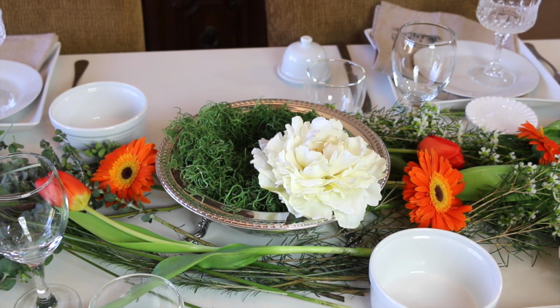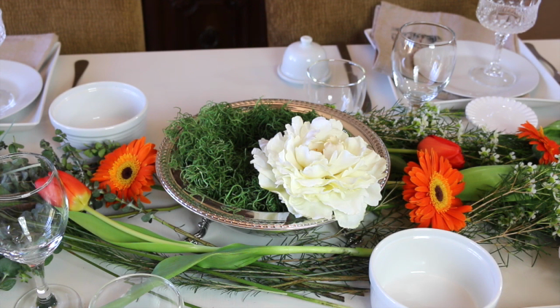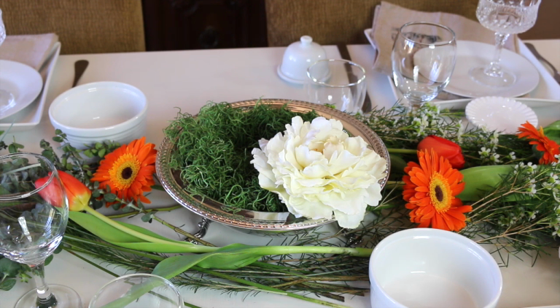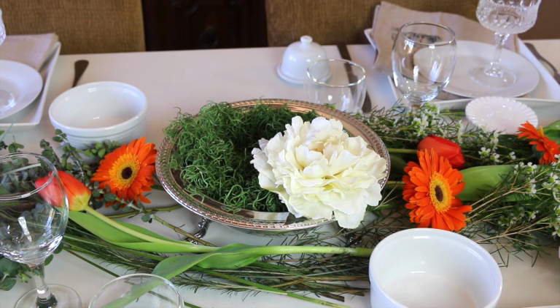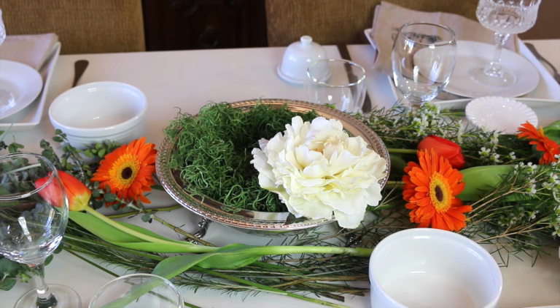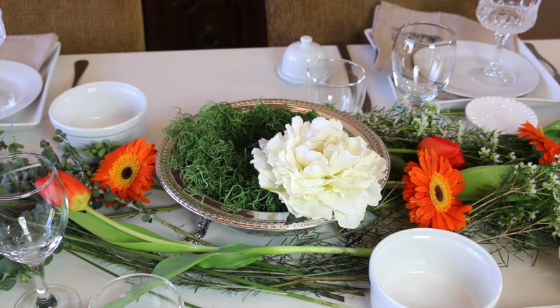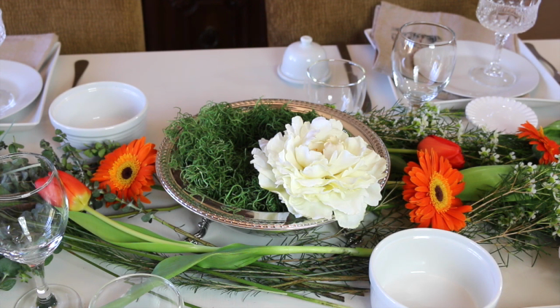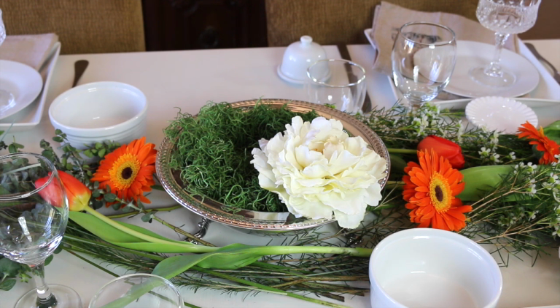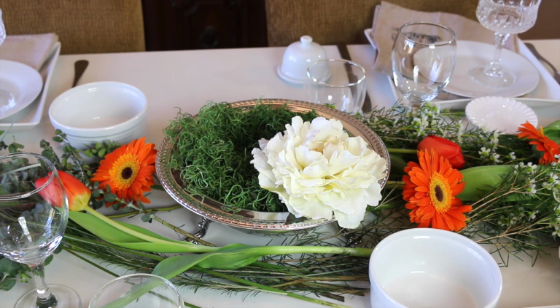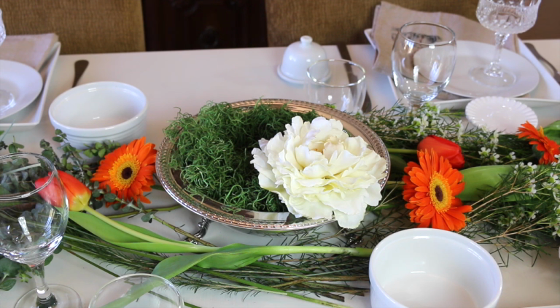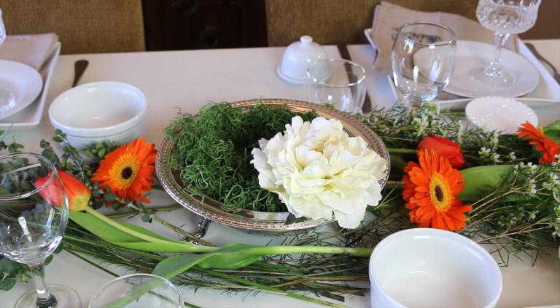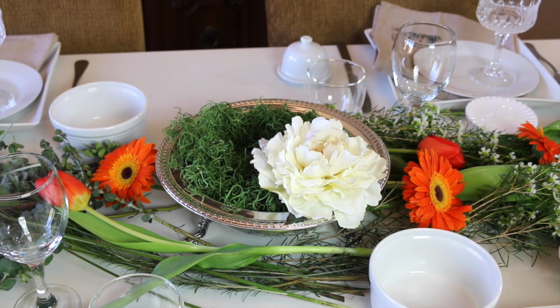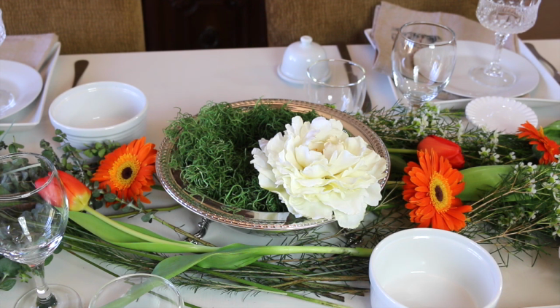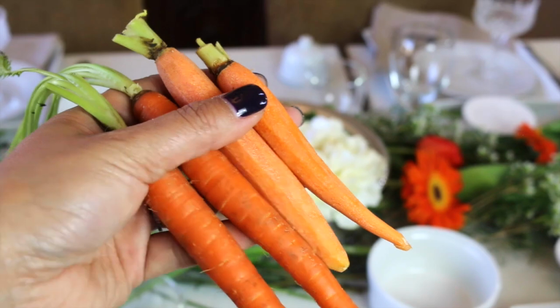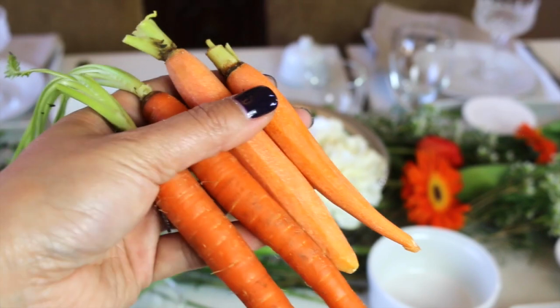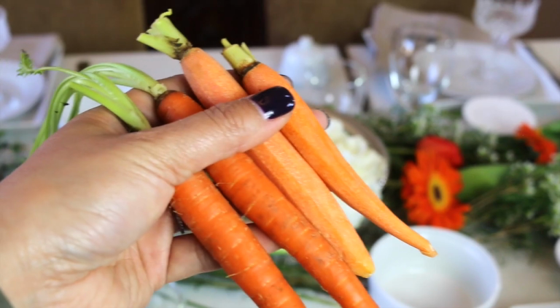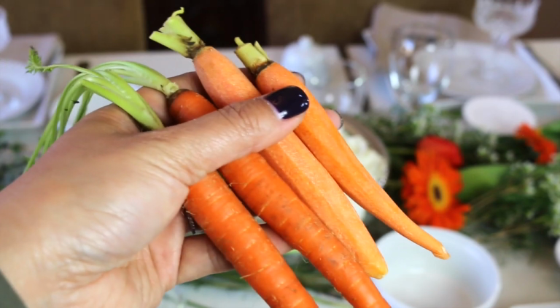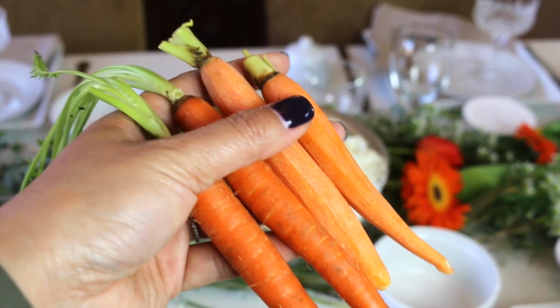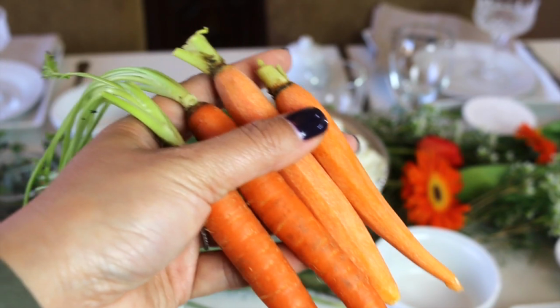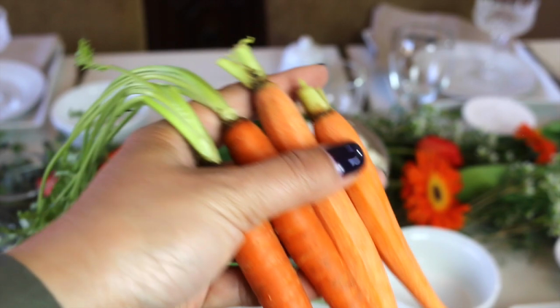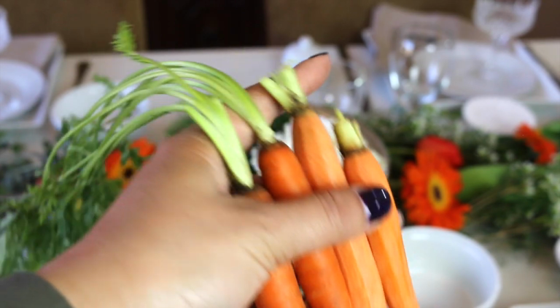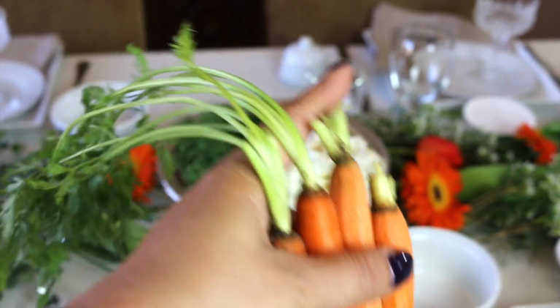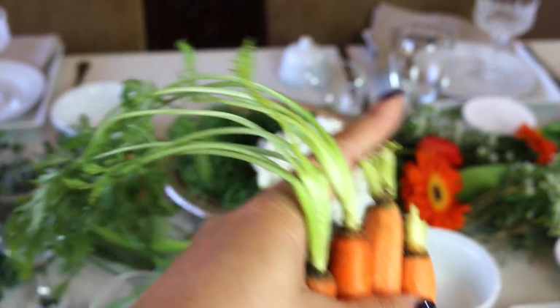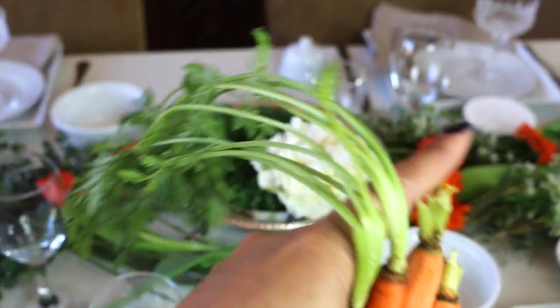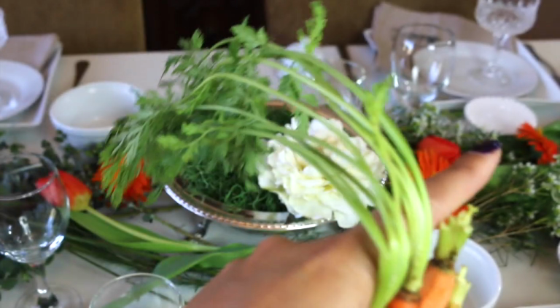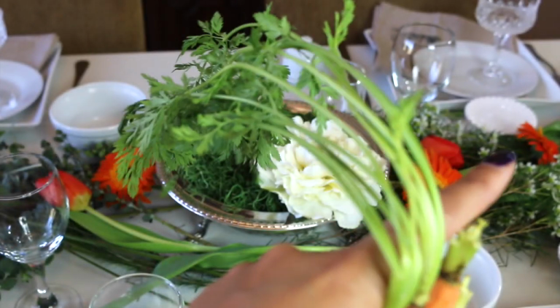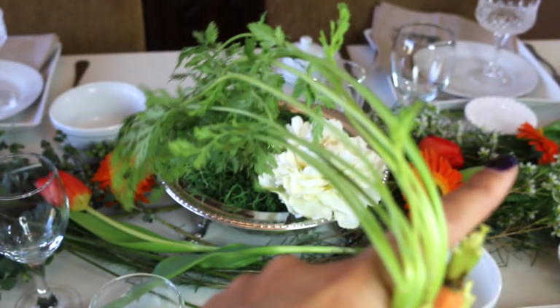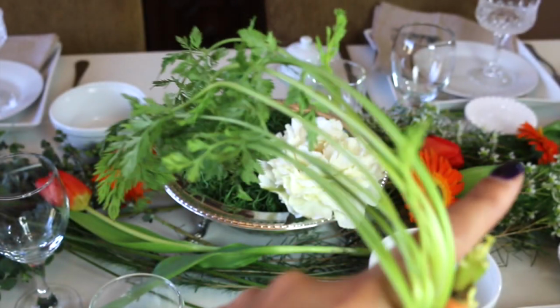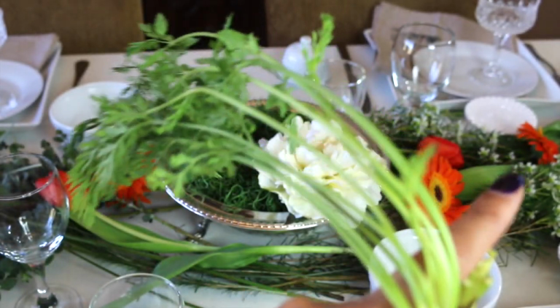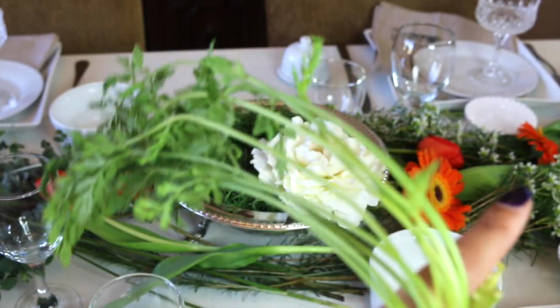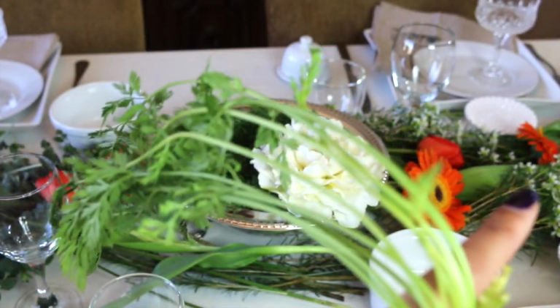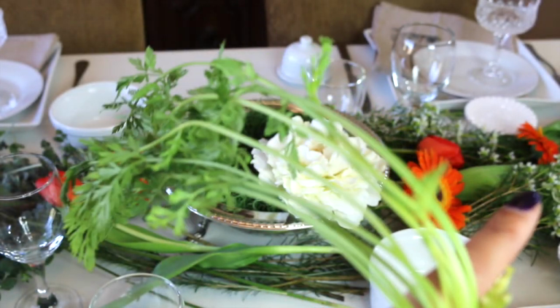There is moss and a silk hydrangea. I'm going to put some fresh carrots in there, some with carrot tops.